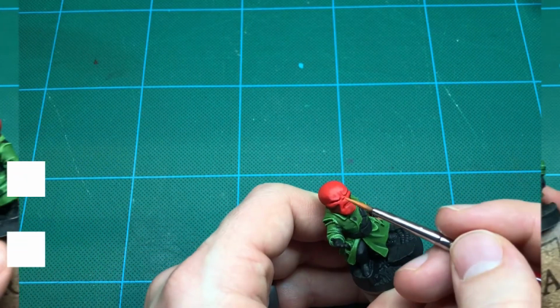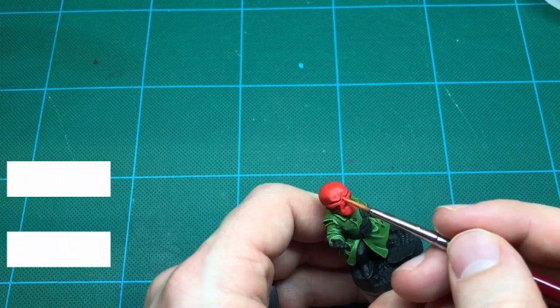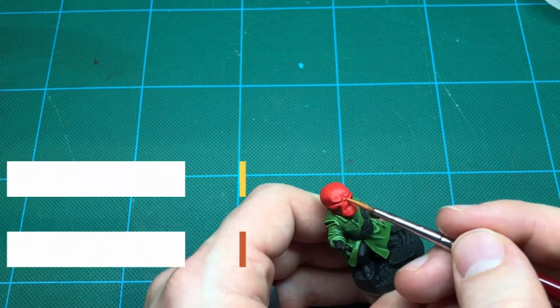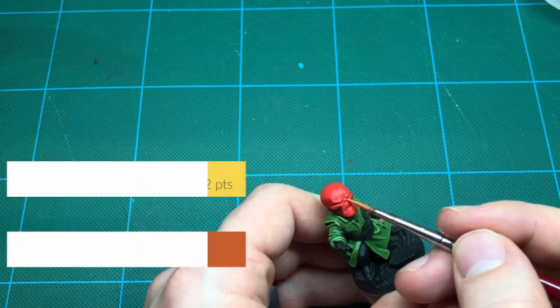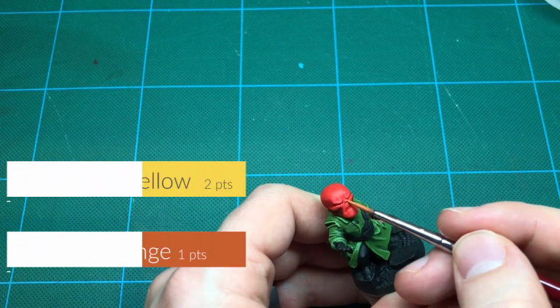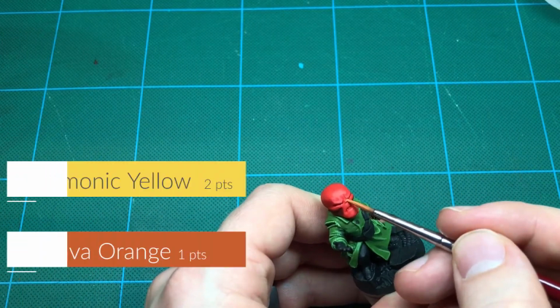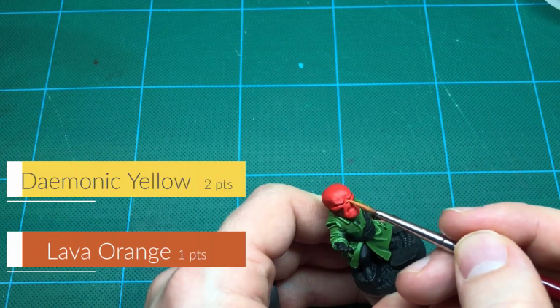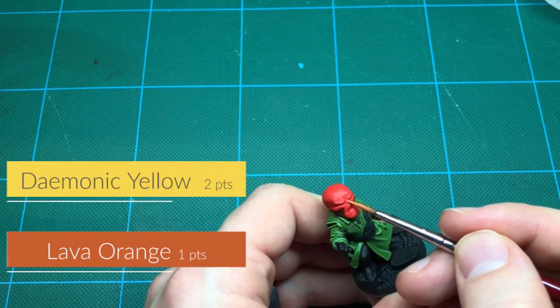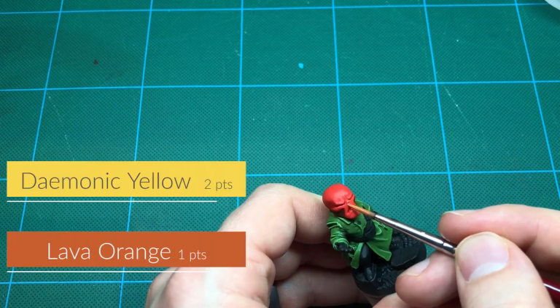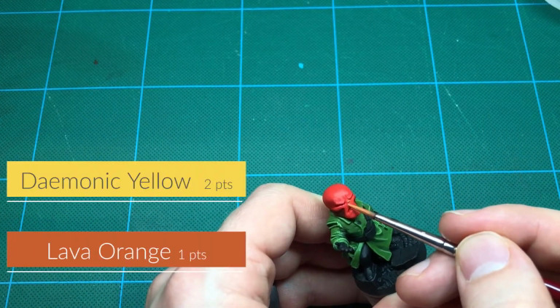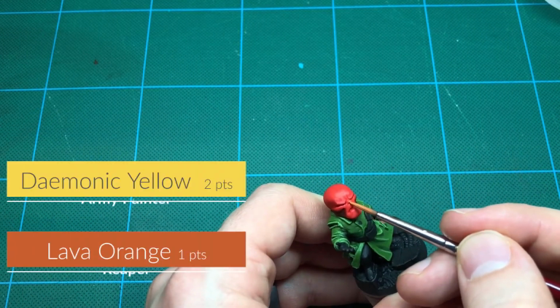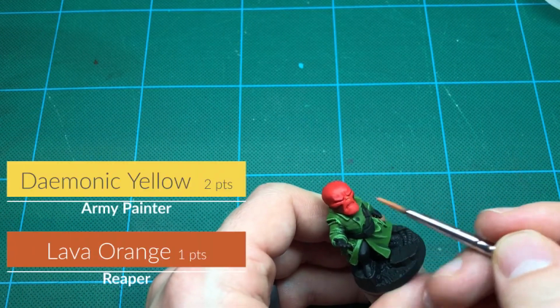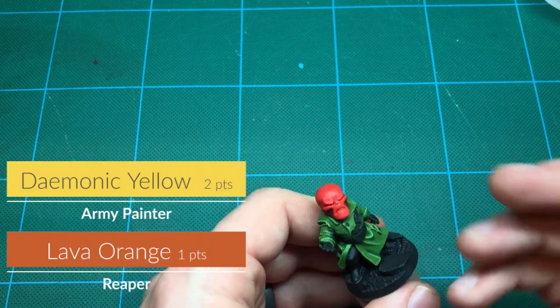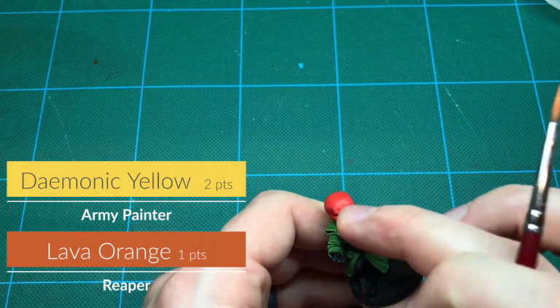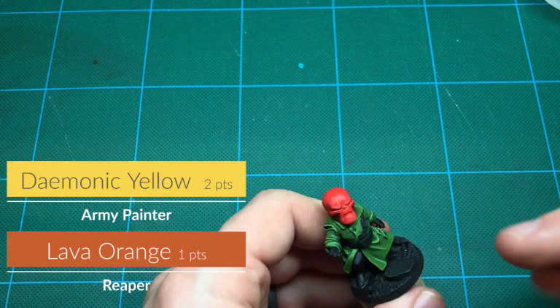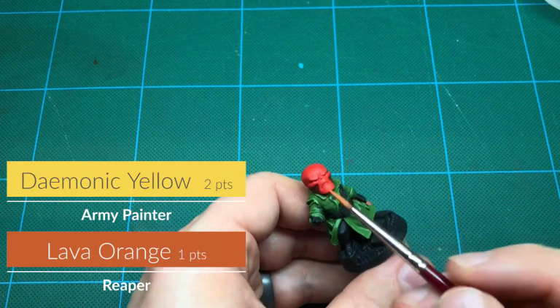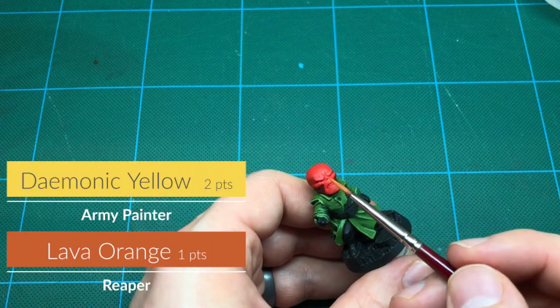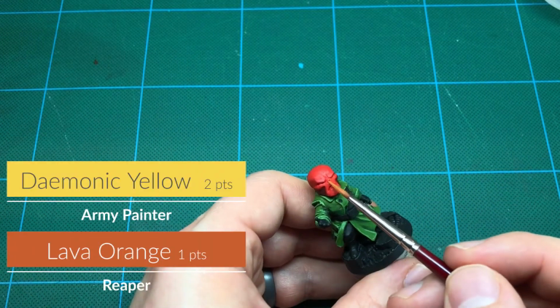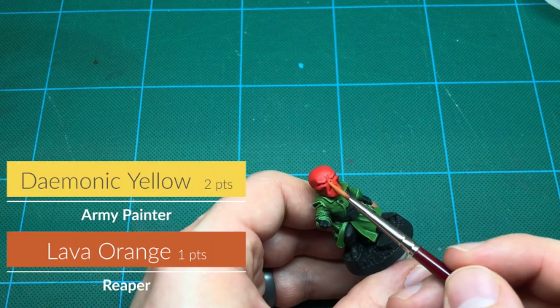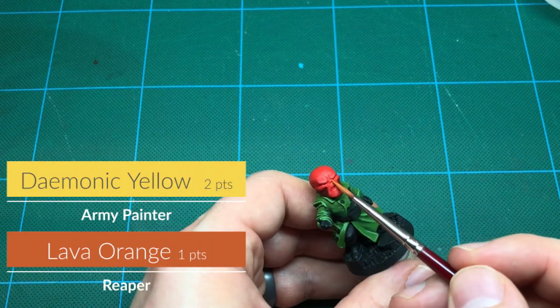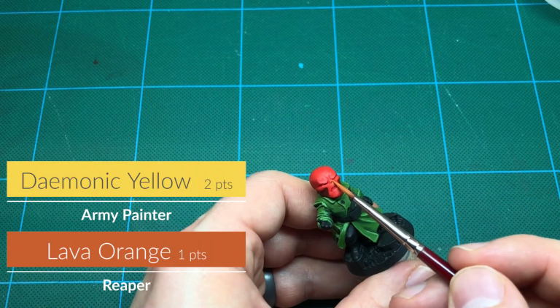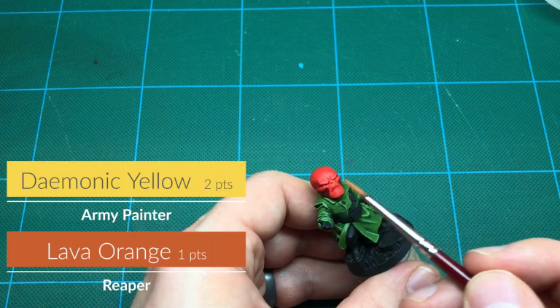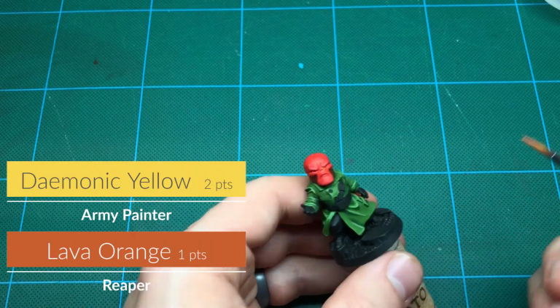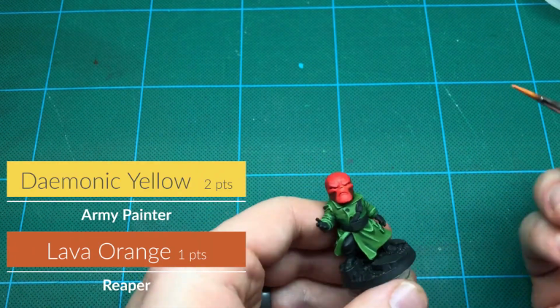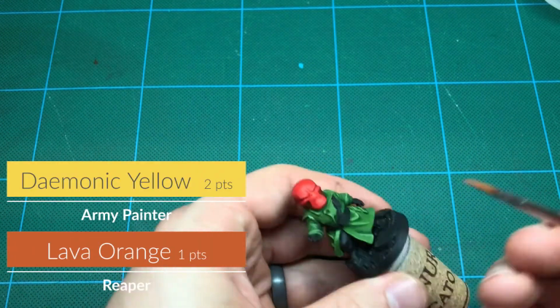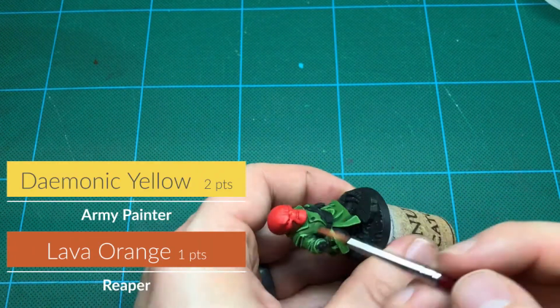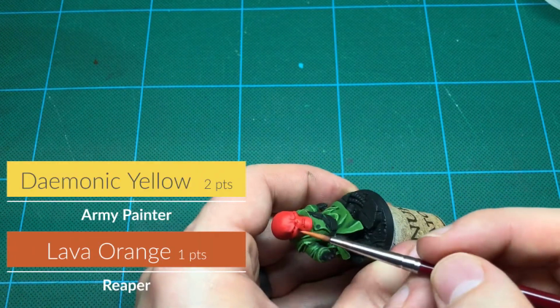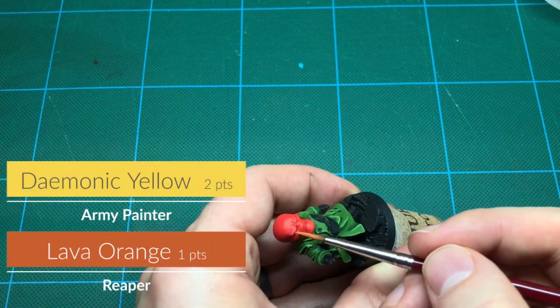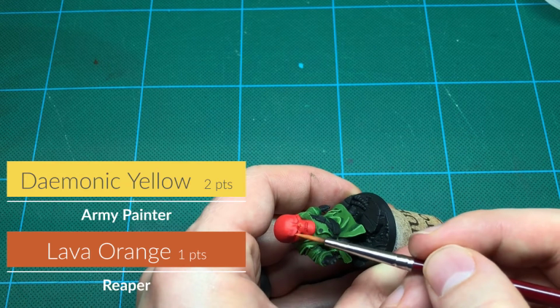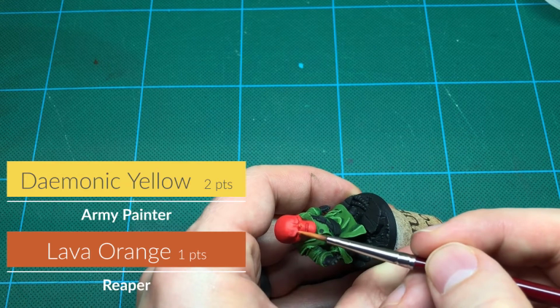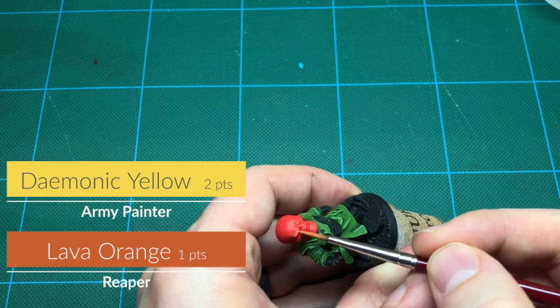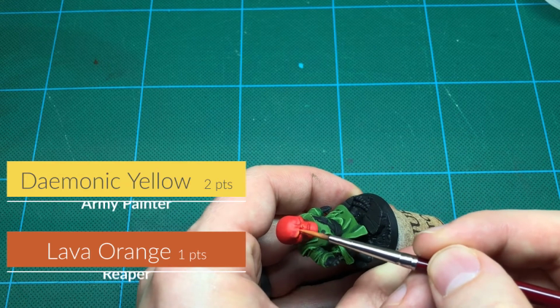A little bit of yellow will really make some of his features pop.